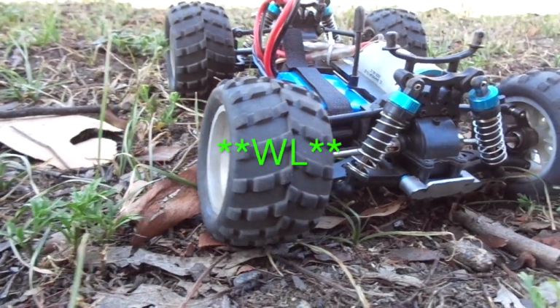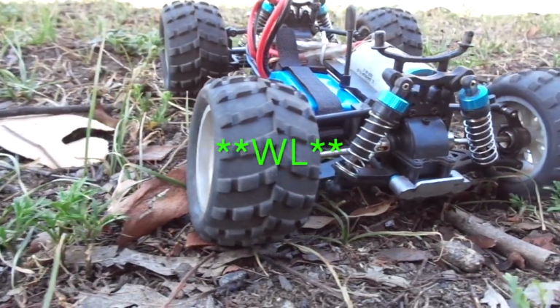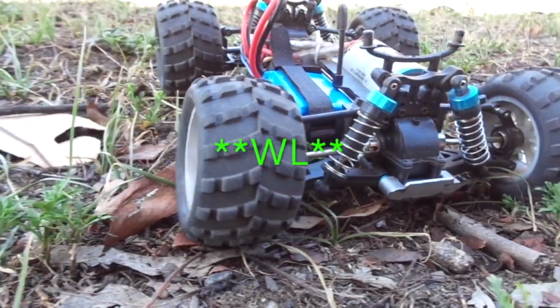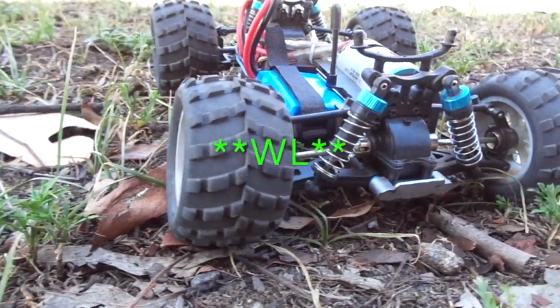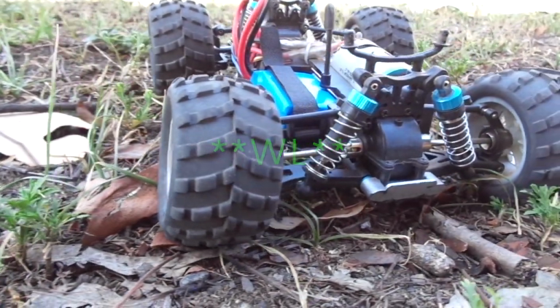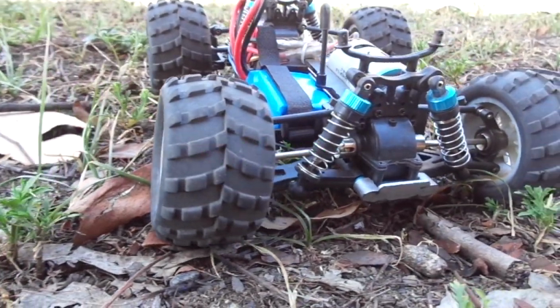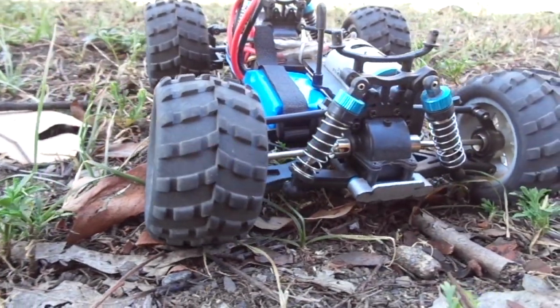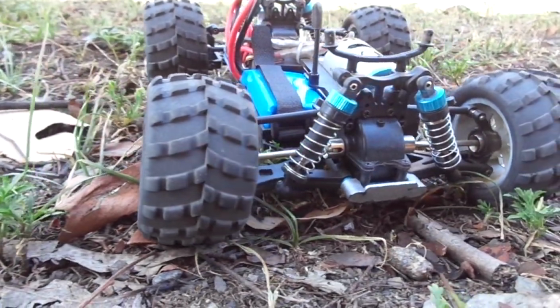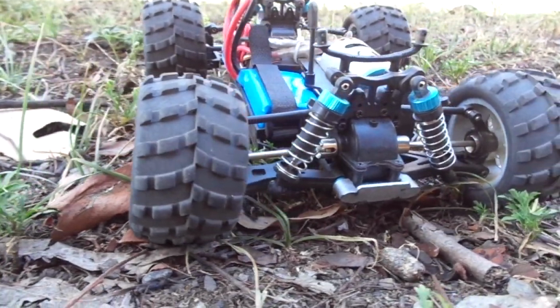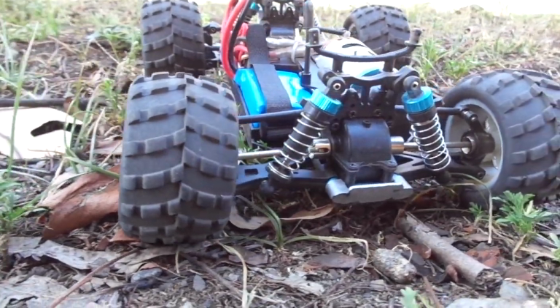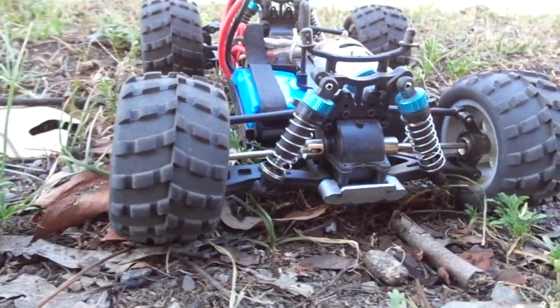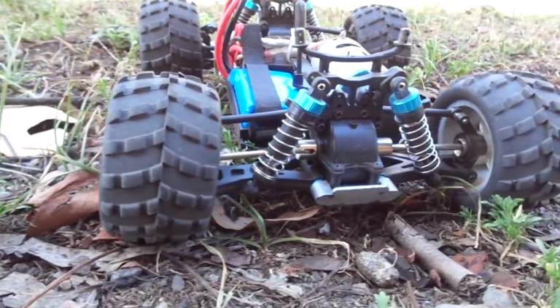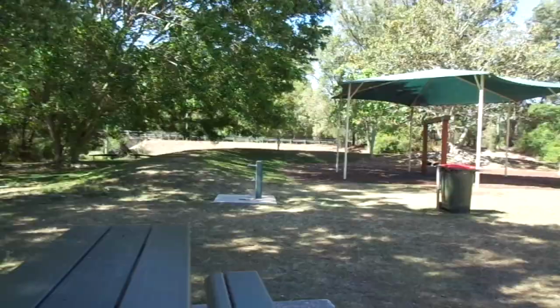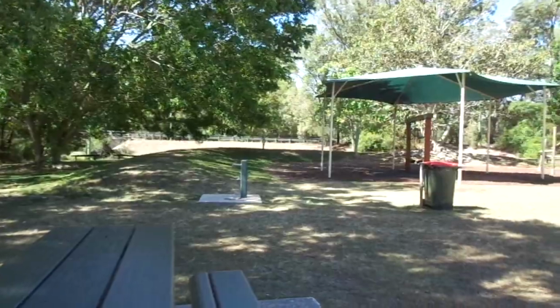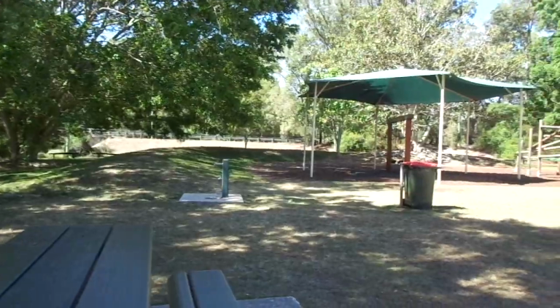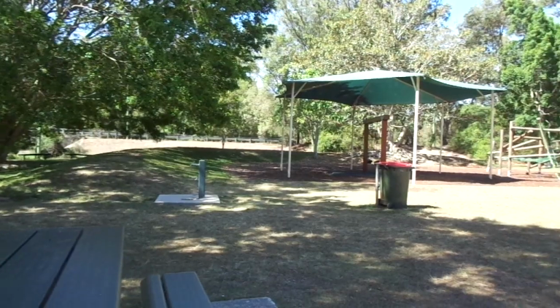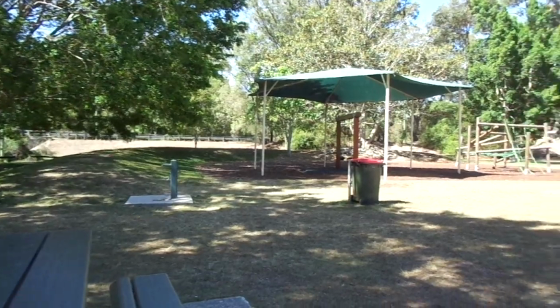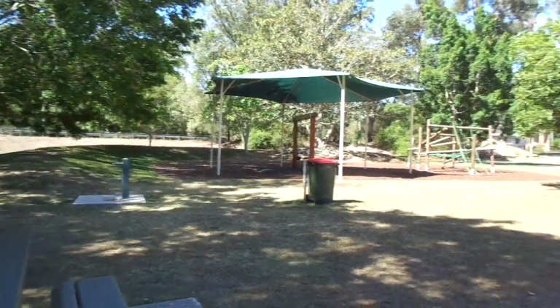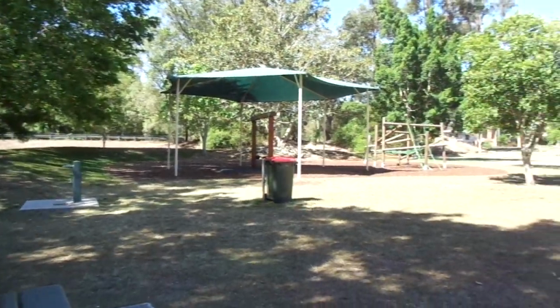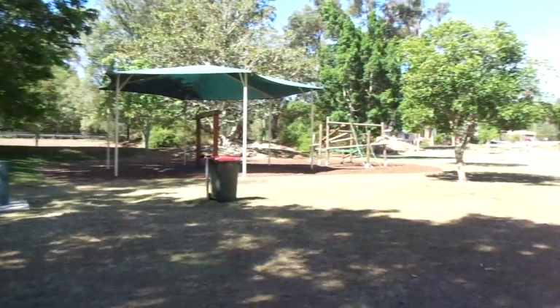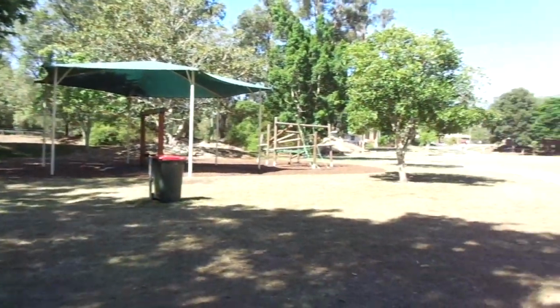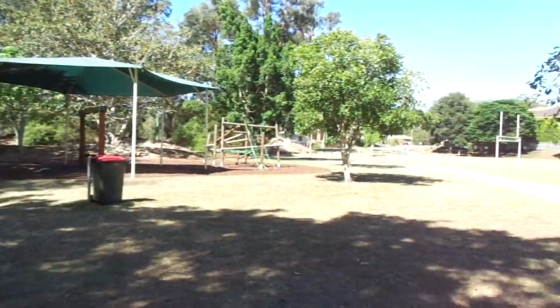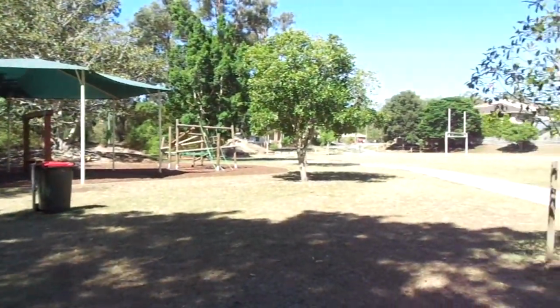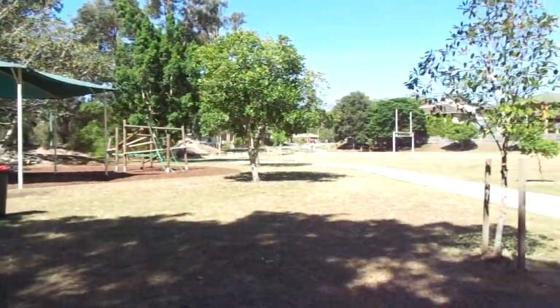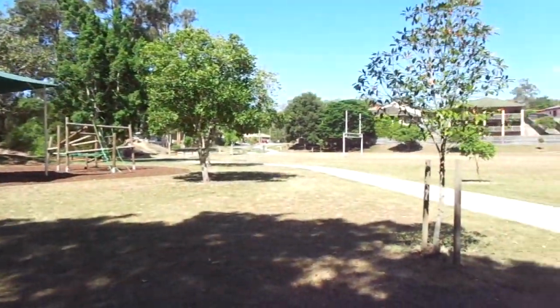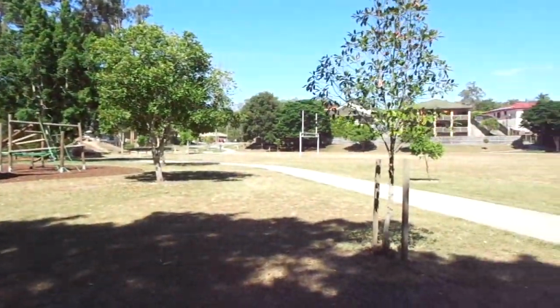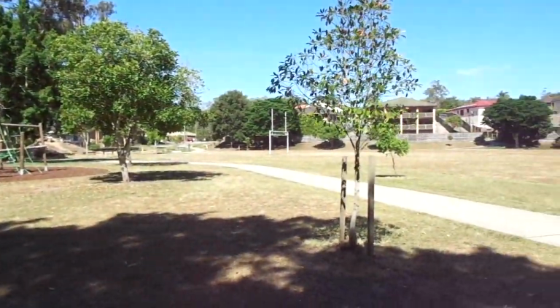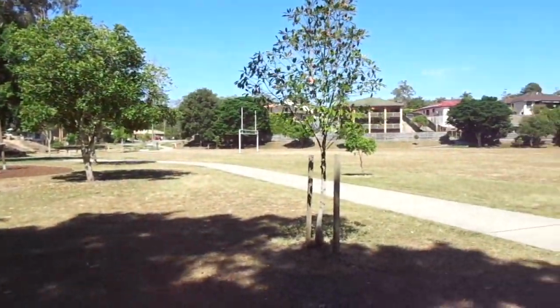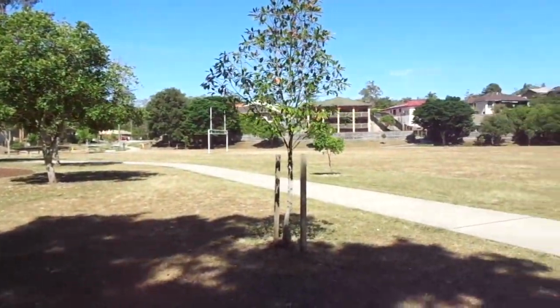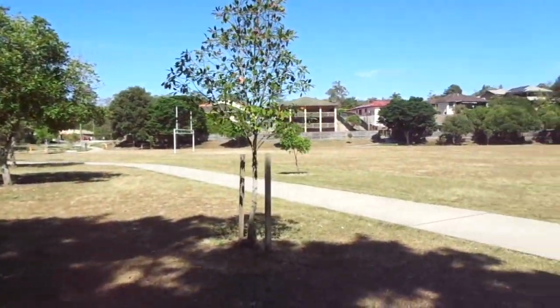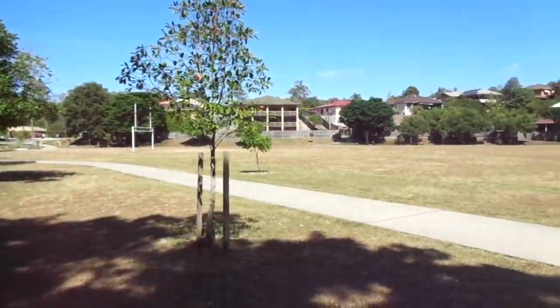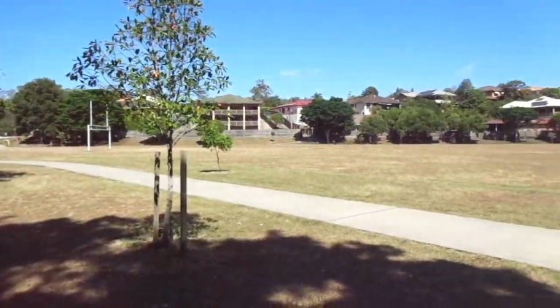This is the LW Toys A979B, and it packs a punch — by that, I mean it is so fun to drive.